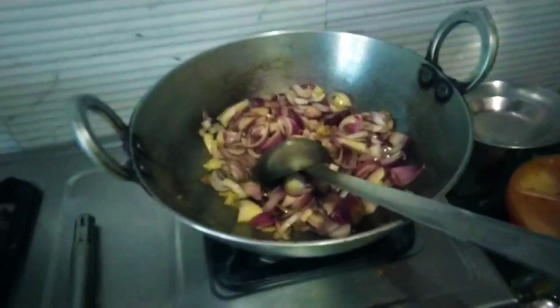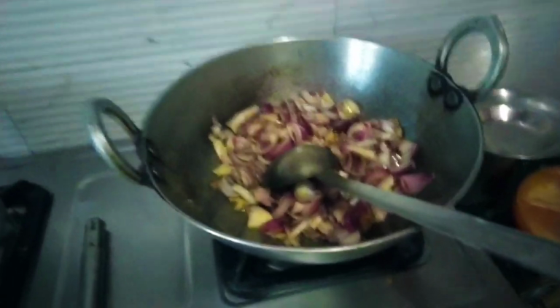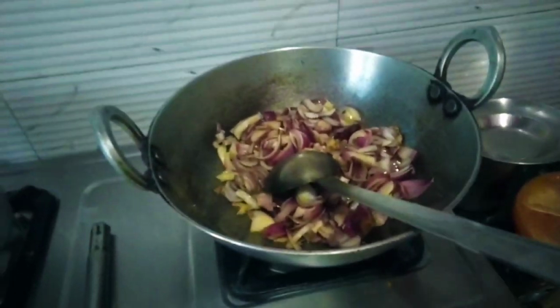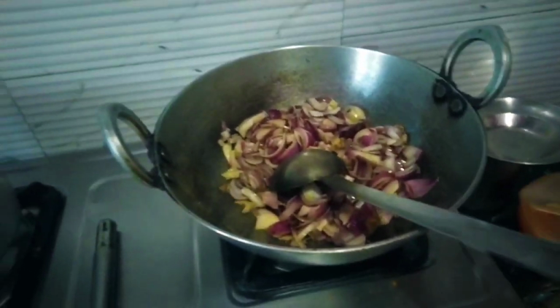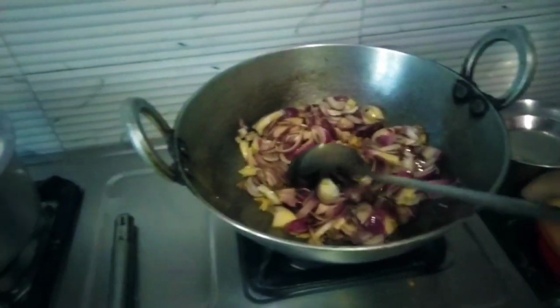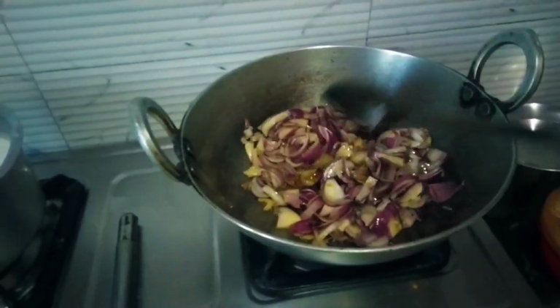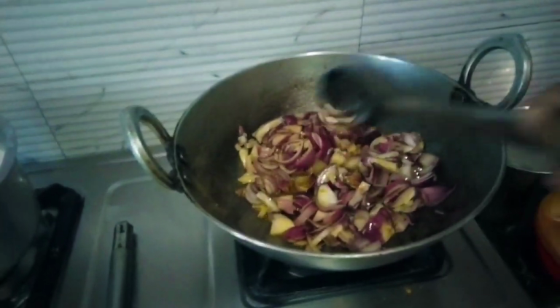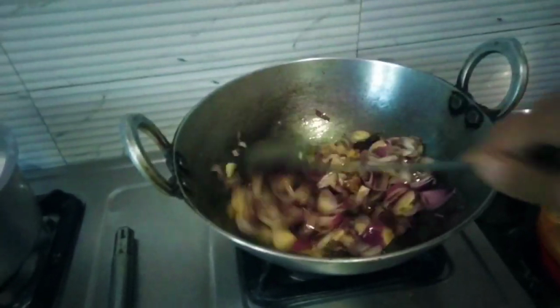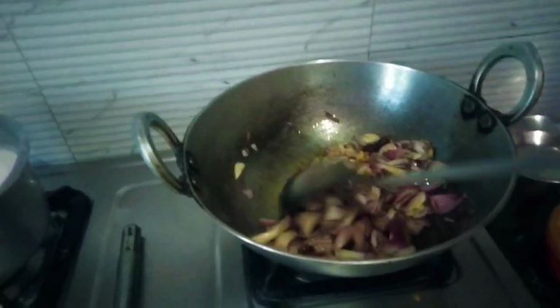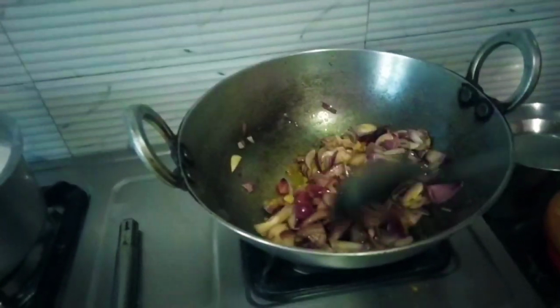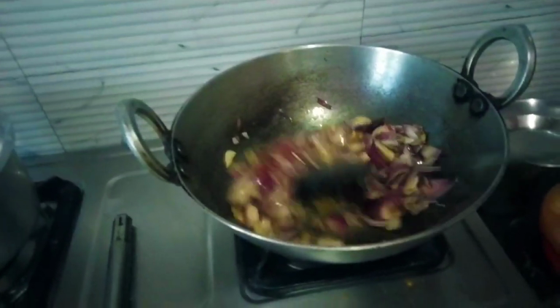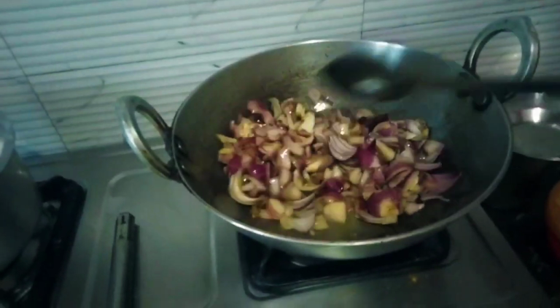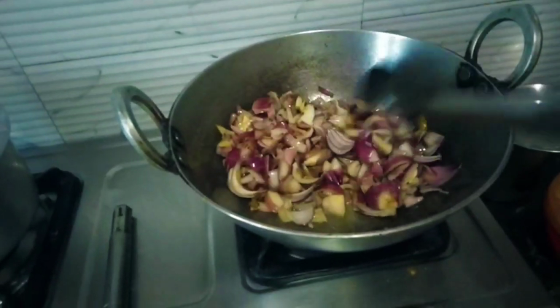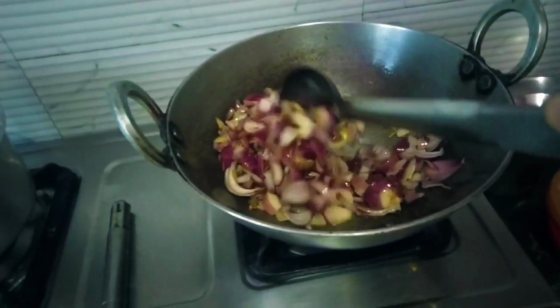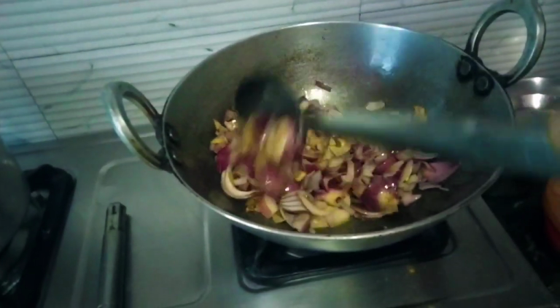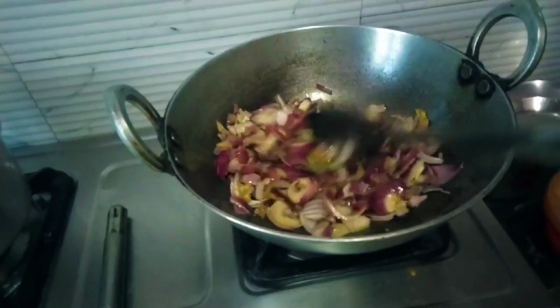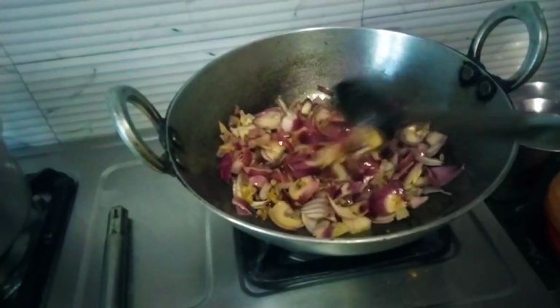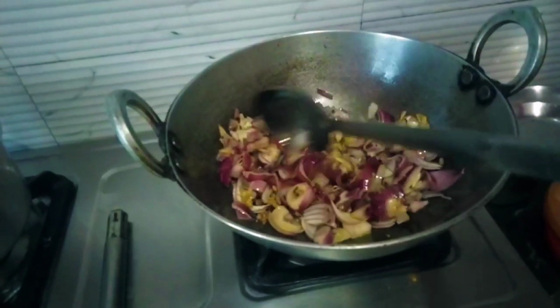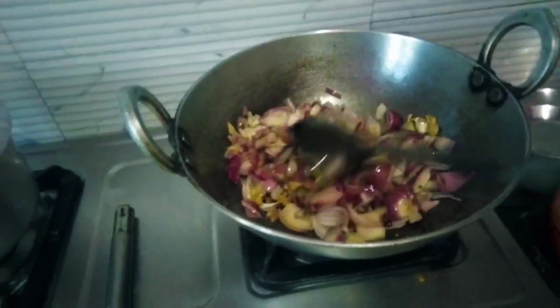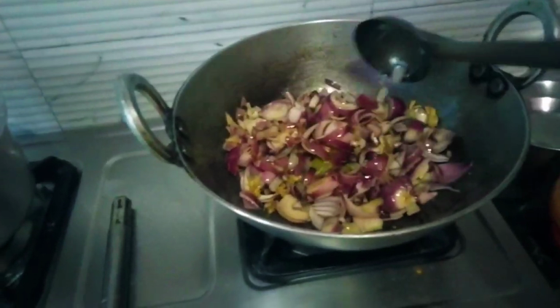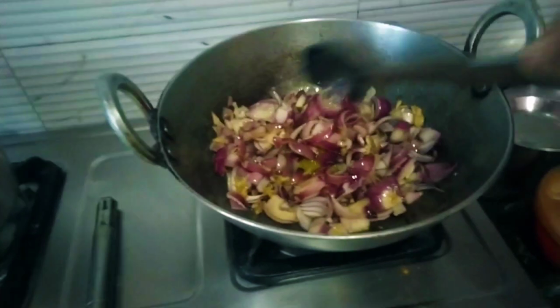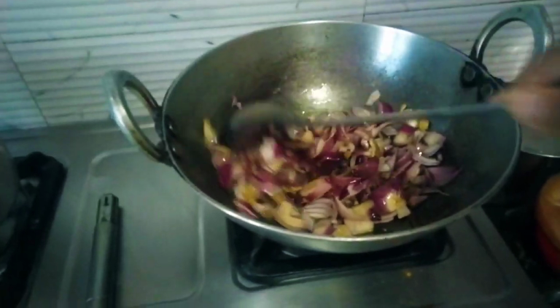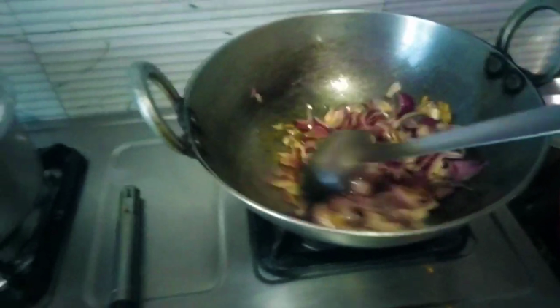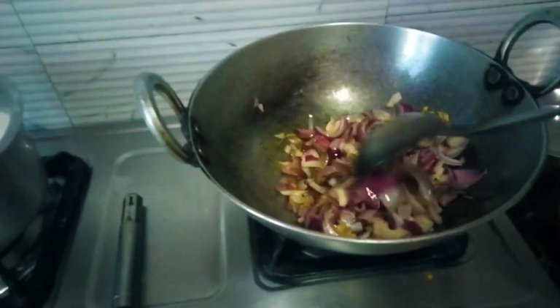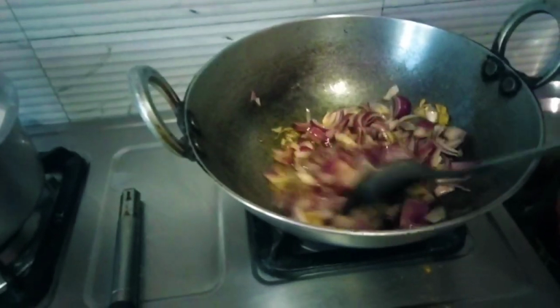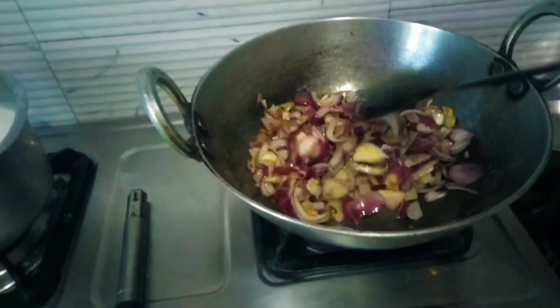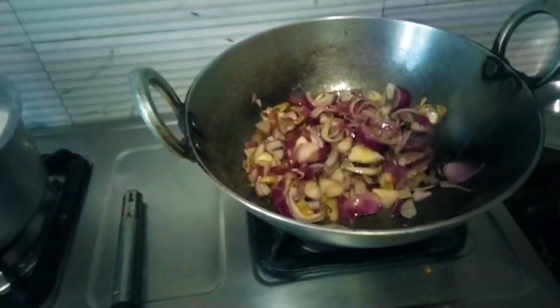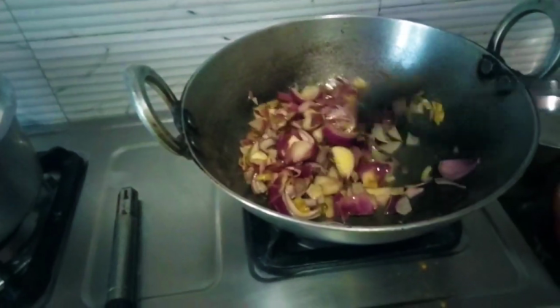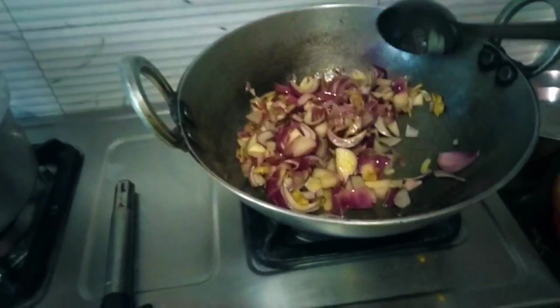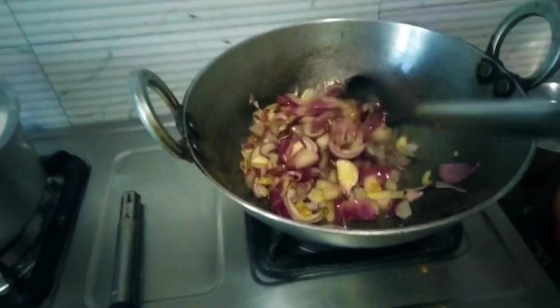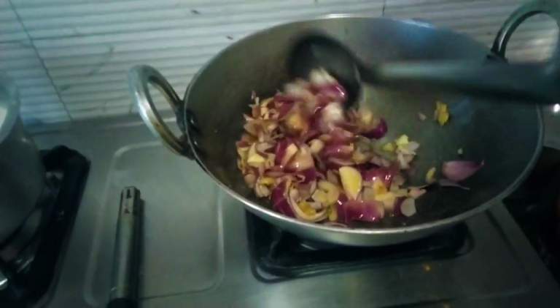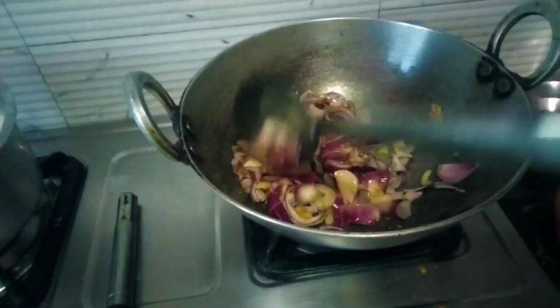So guys, I have cut the chole and put it in the bag. Now, this is a big one.